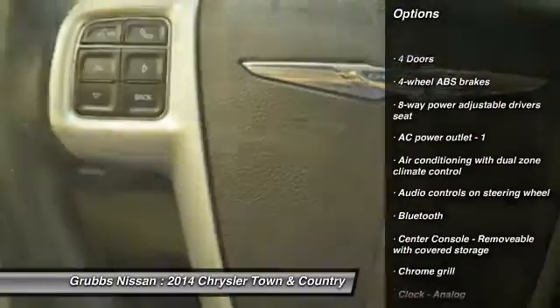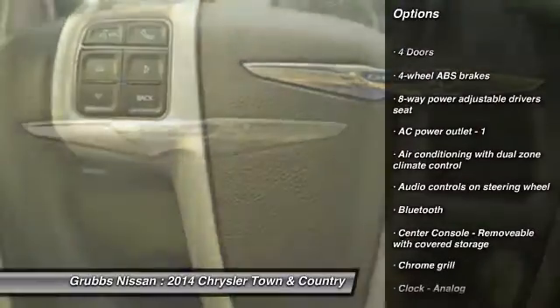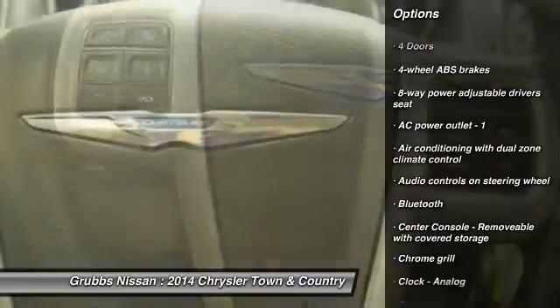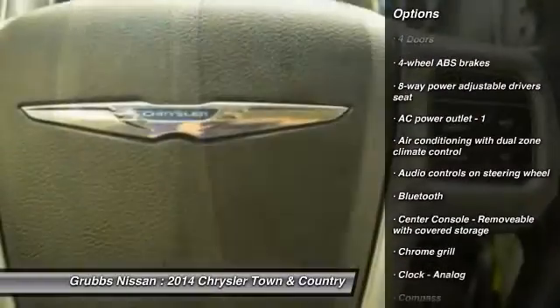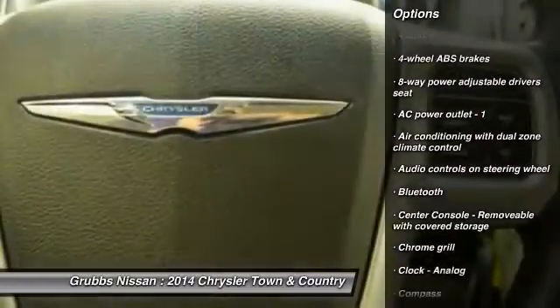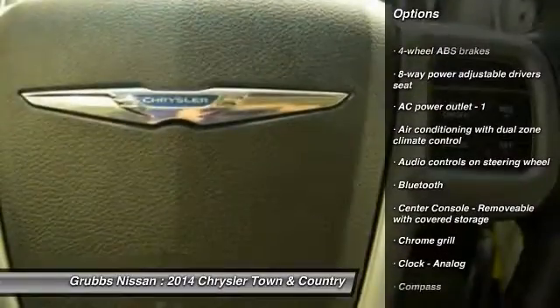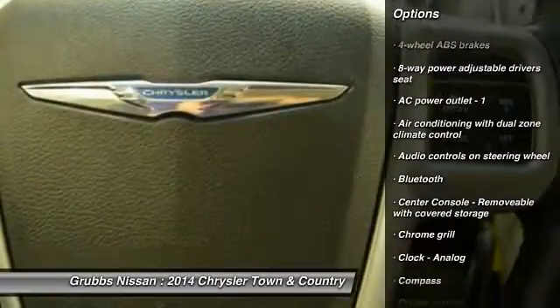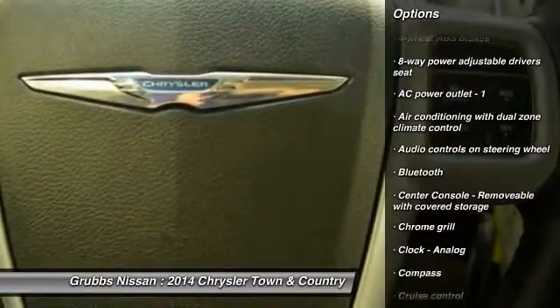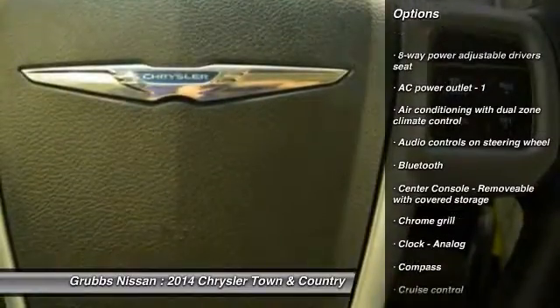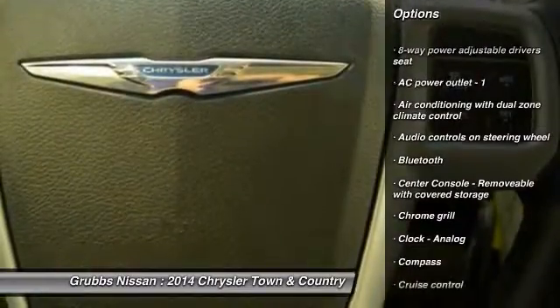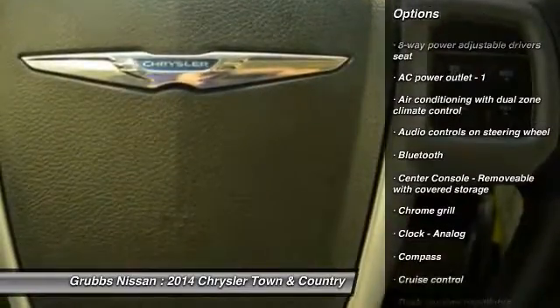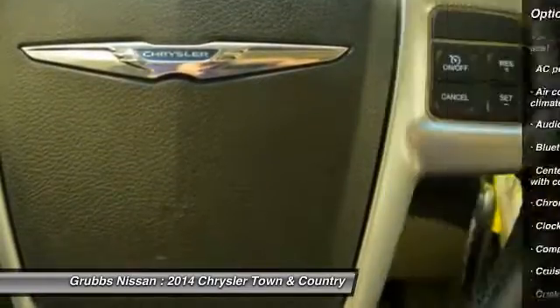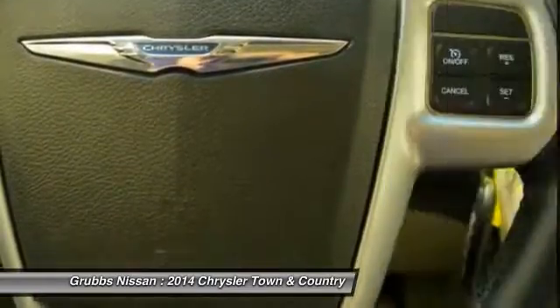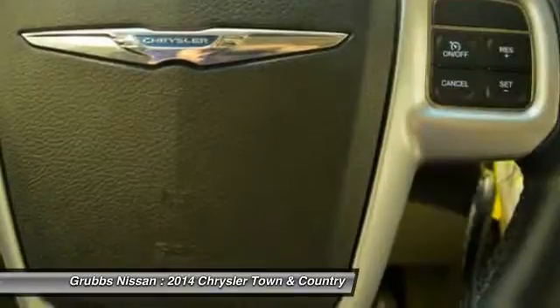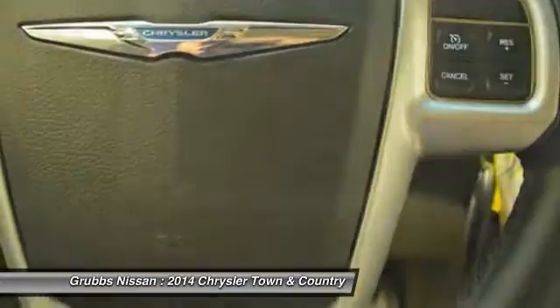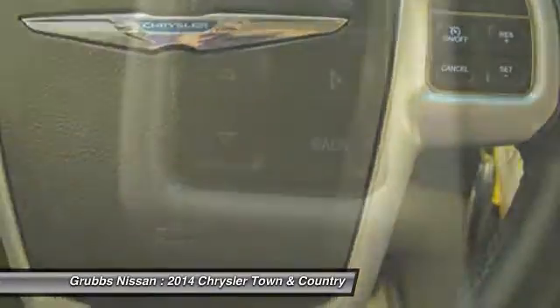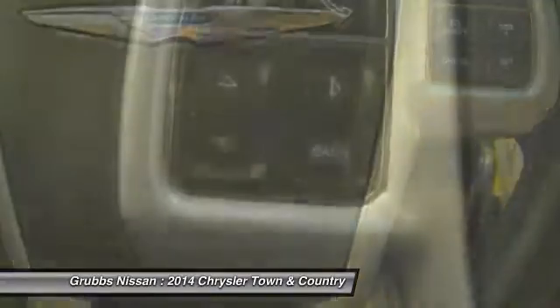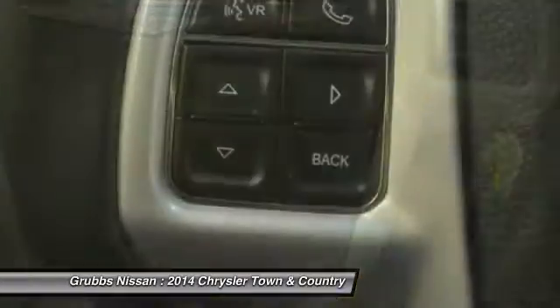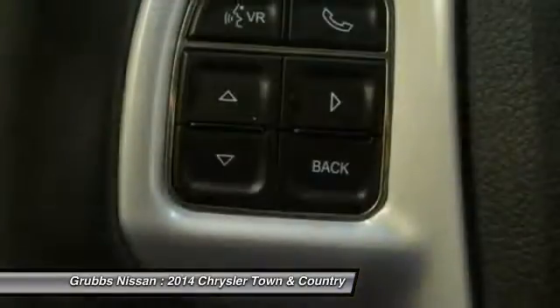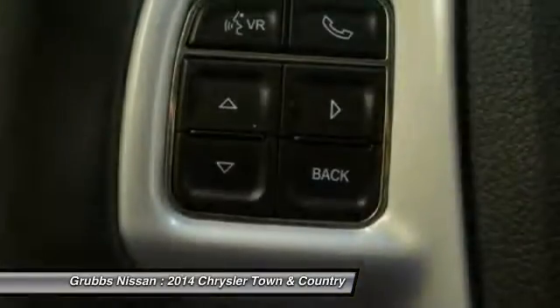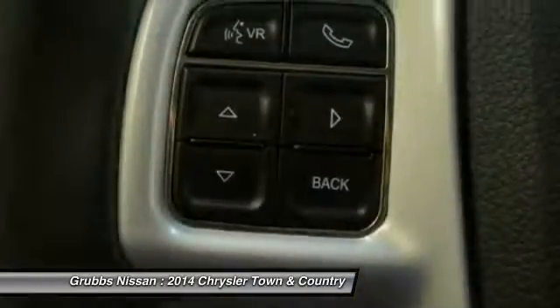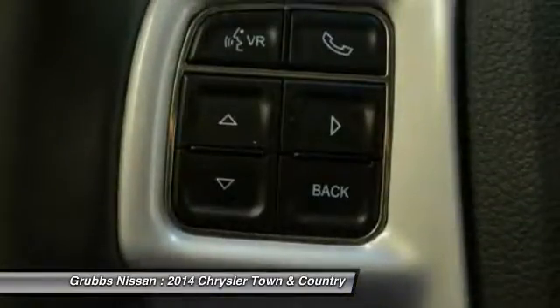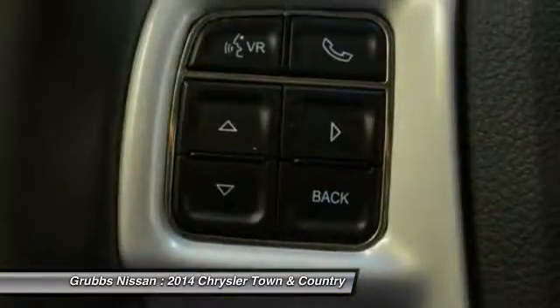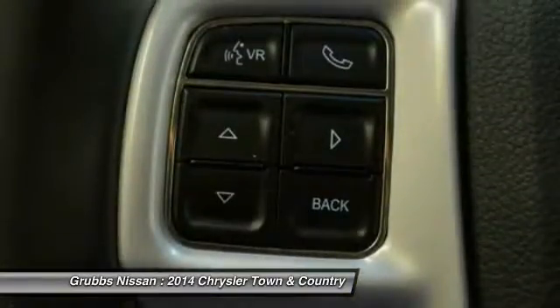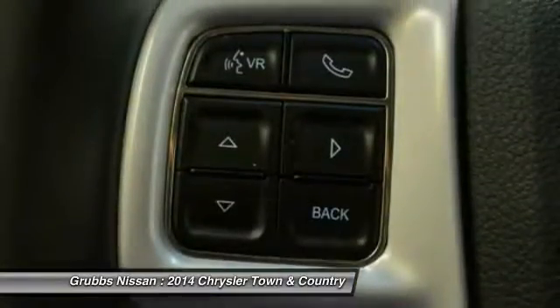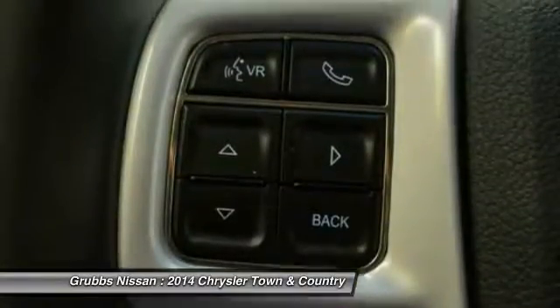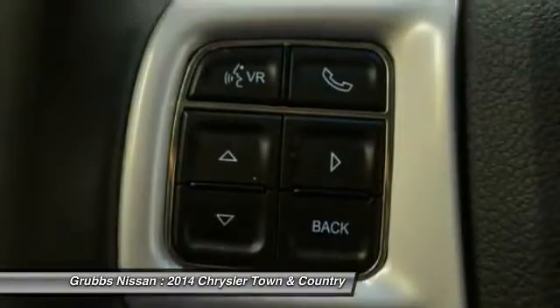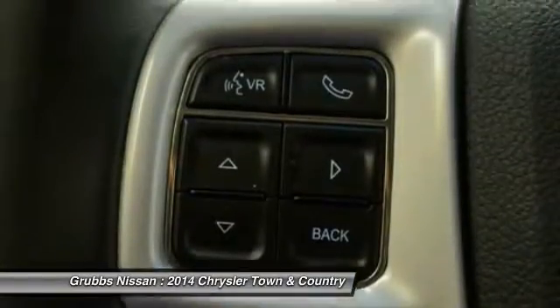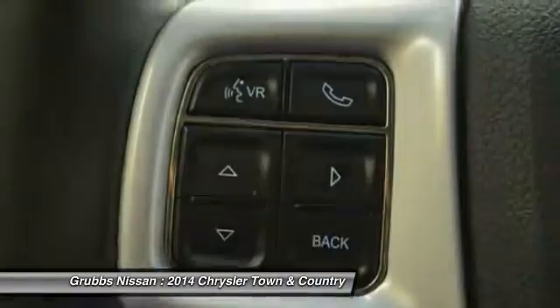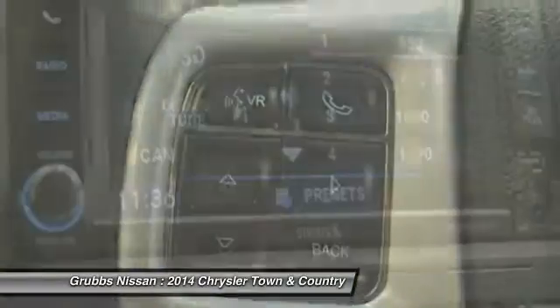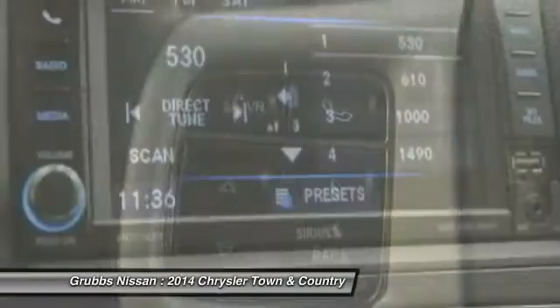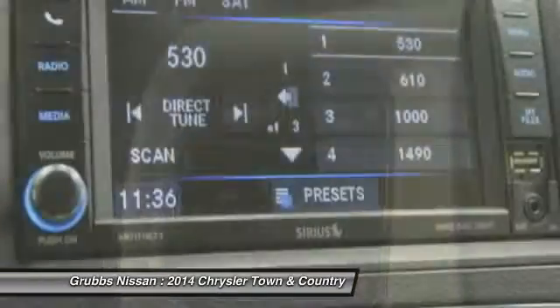Power steering, driver airbag, front-wheel drive, cruise control, fog lamps, passenger airbag.